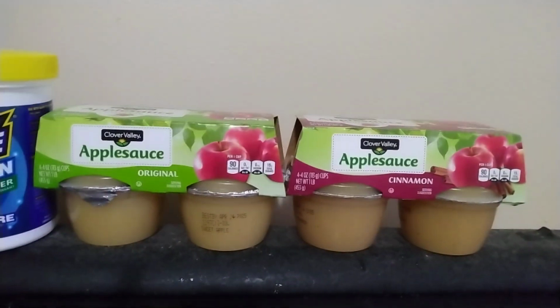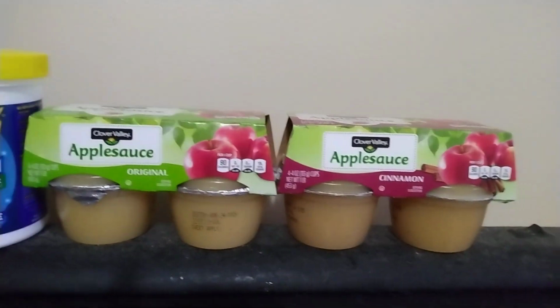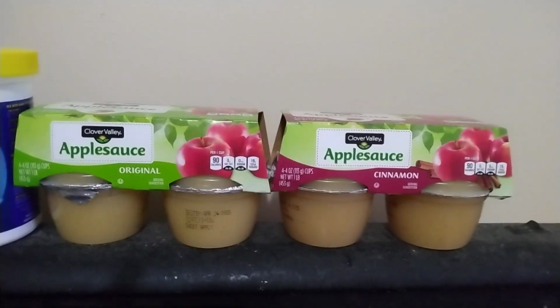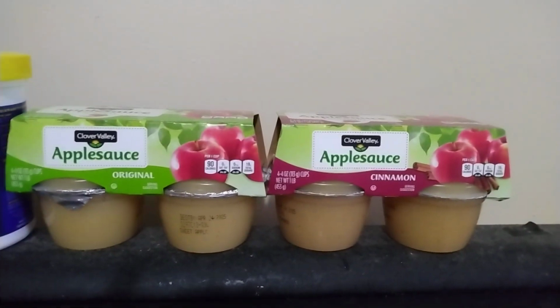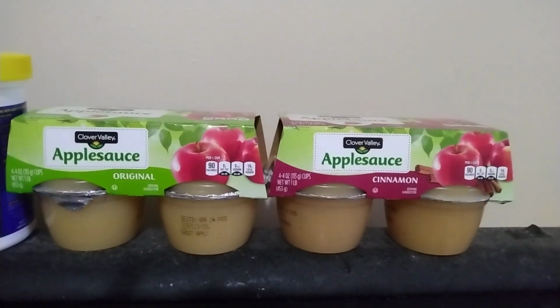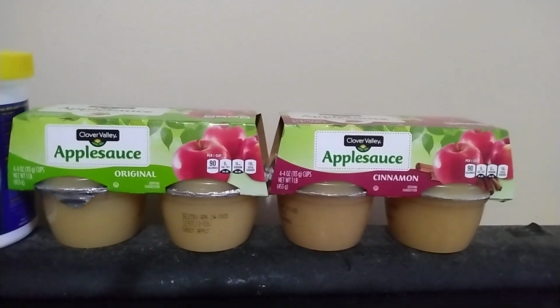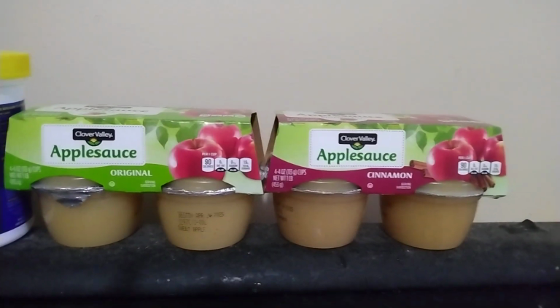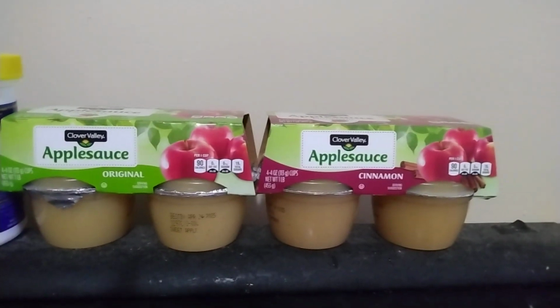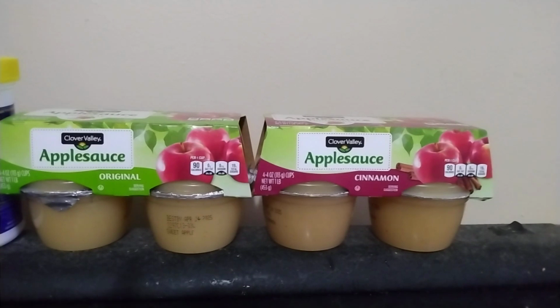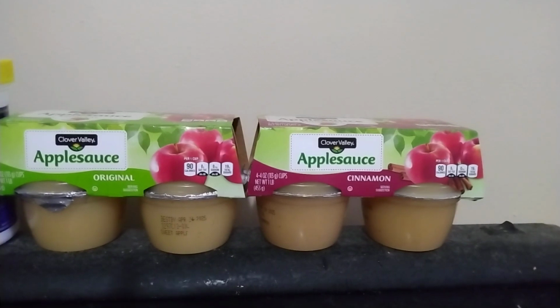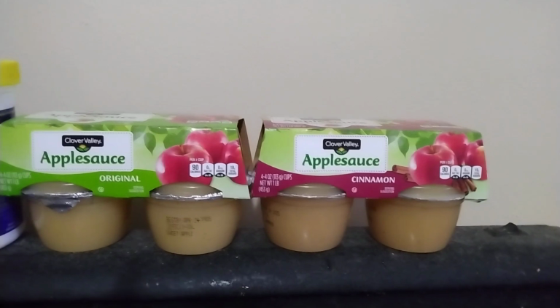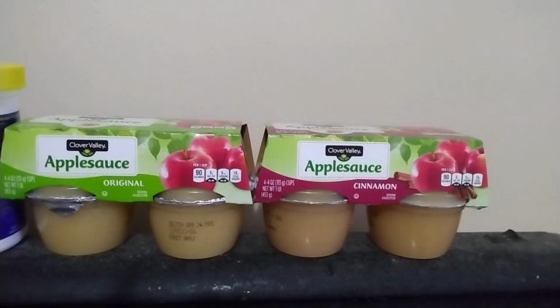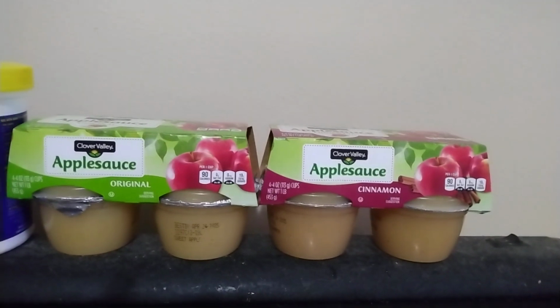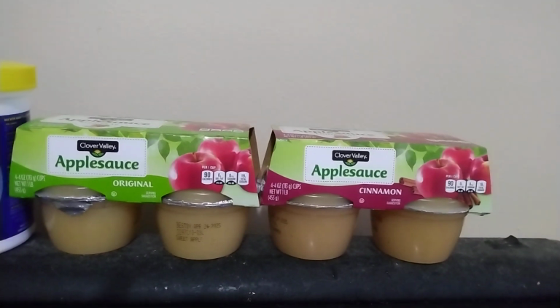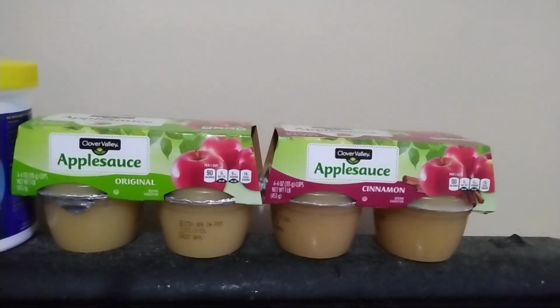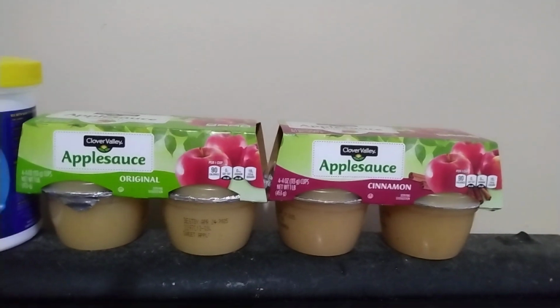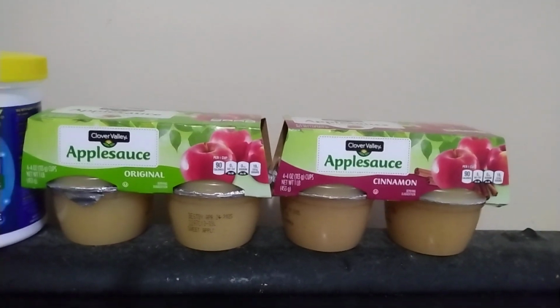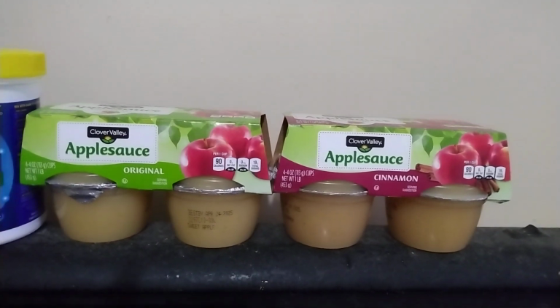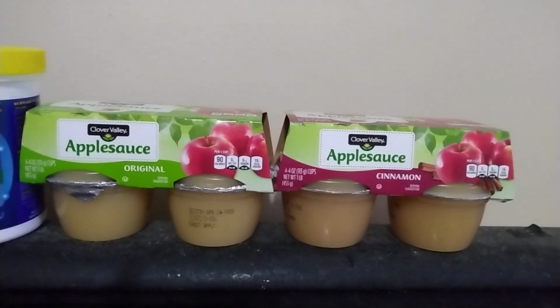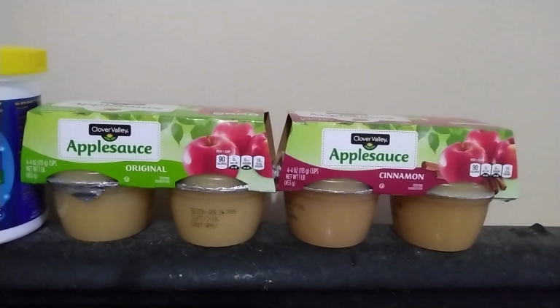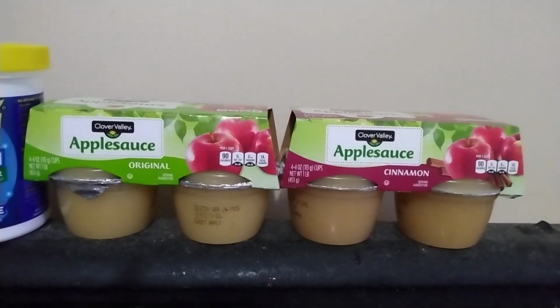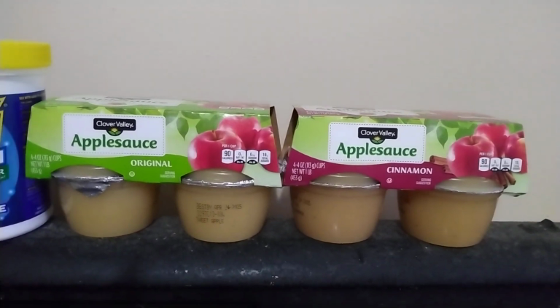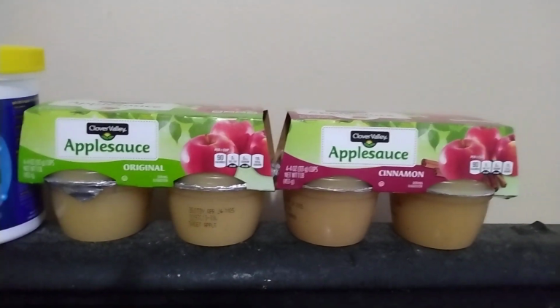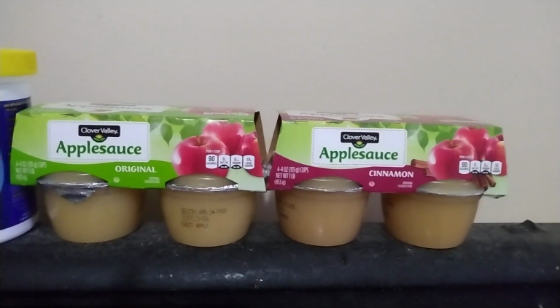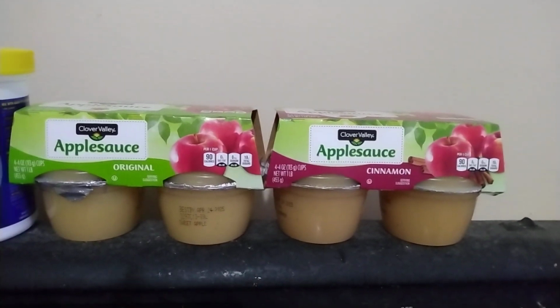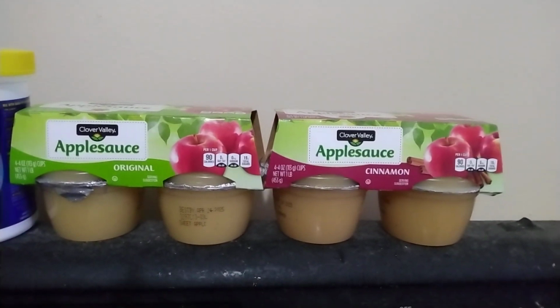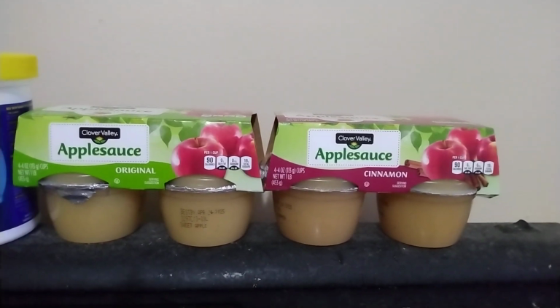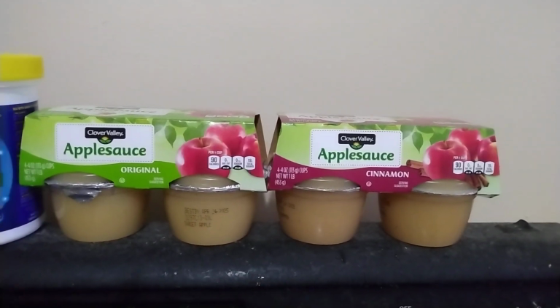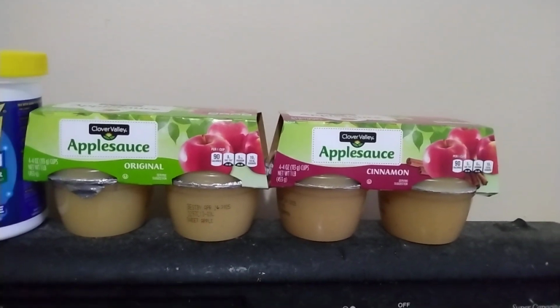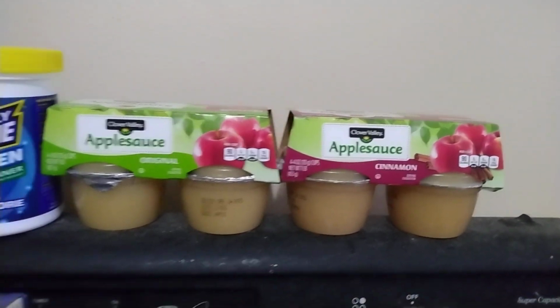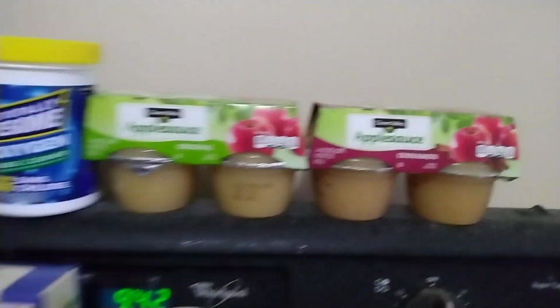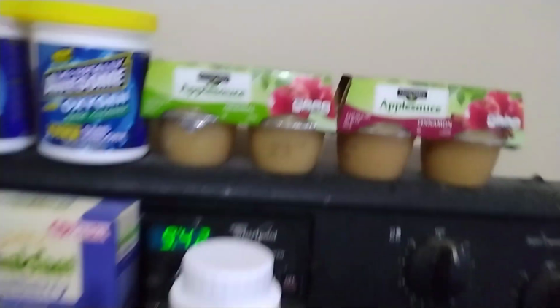And then we were running low on applesauce — my husband takes it in his lunch — so I got a four pack of original and a four pack of cinnamon.